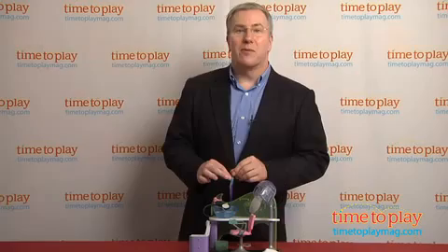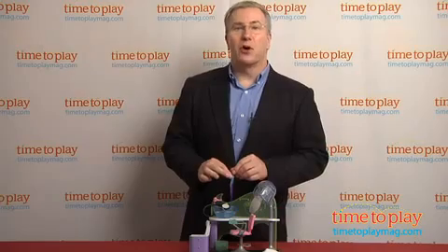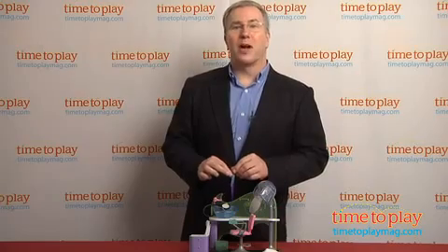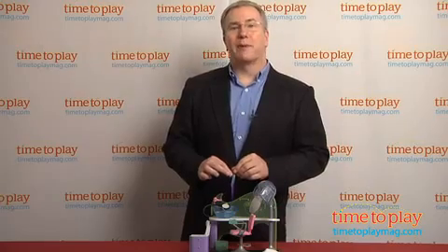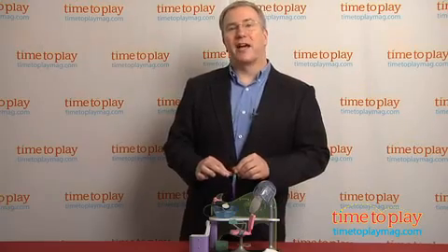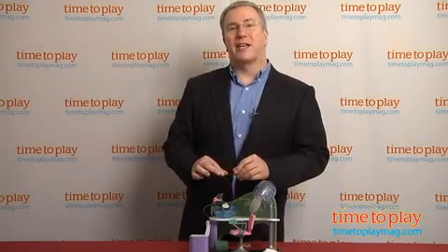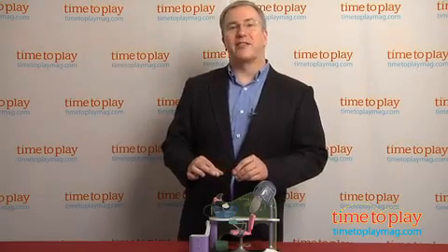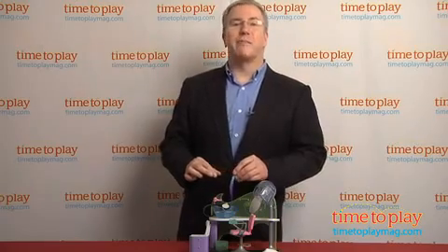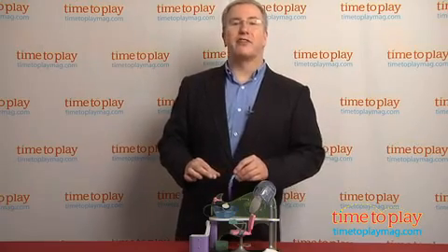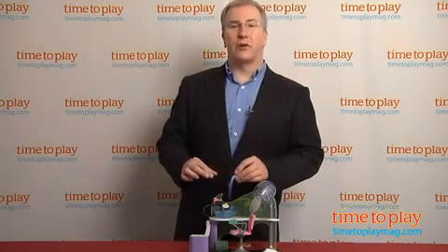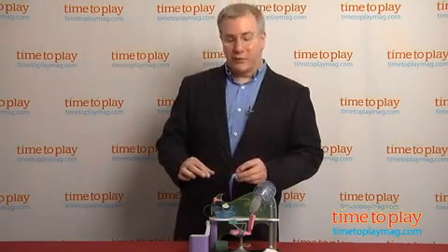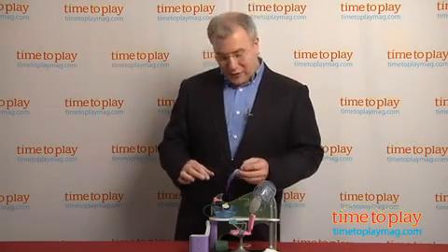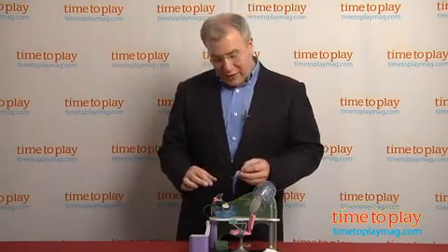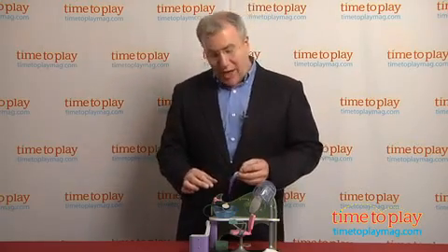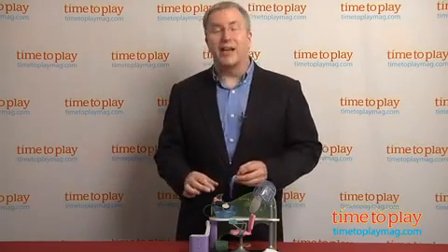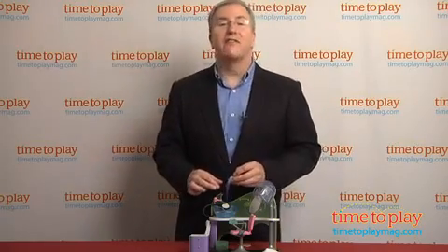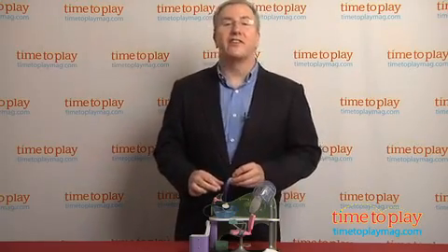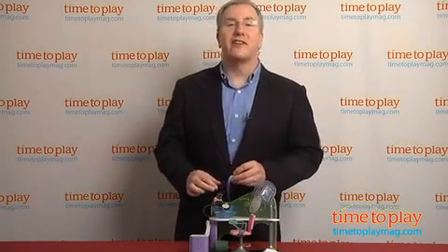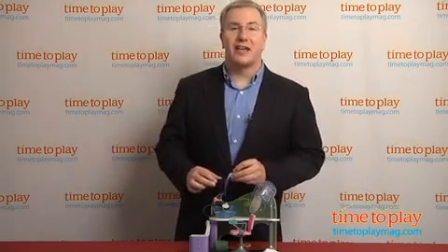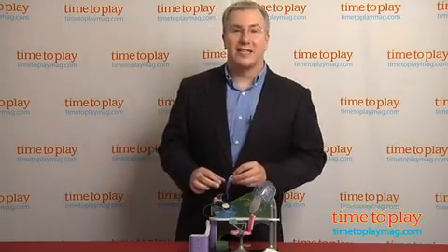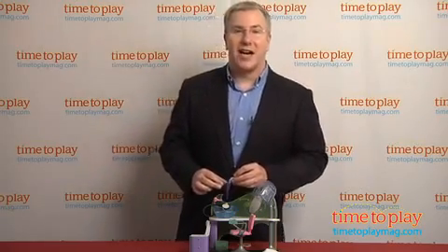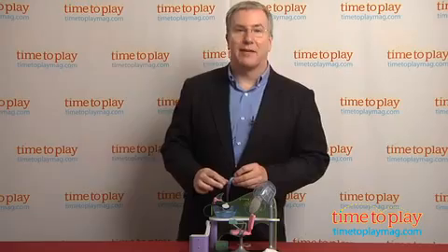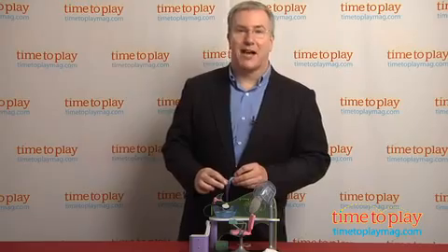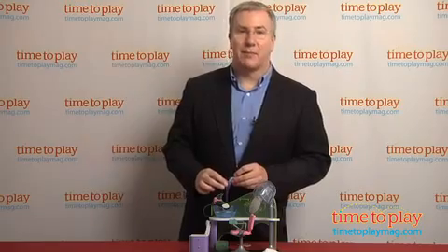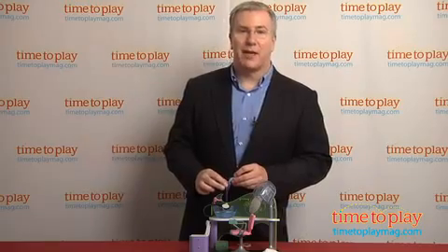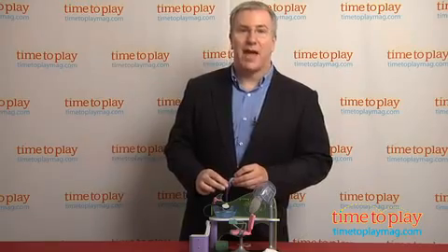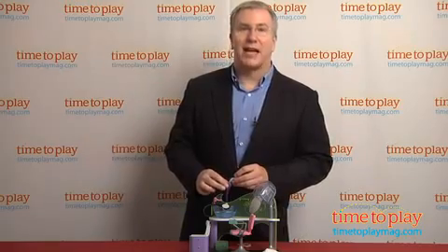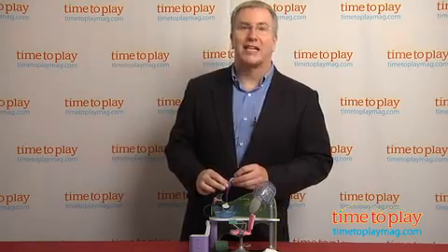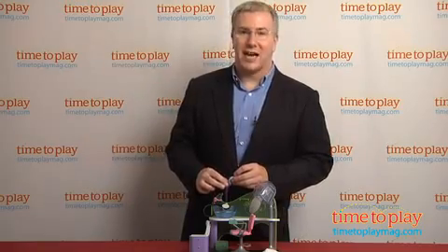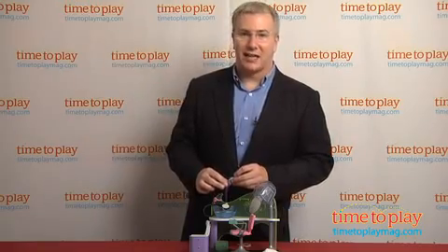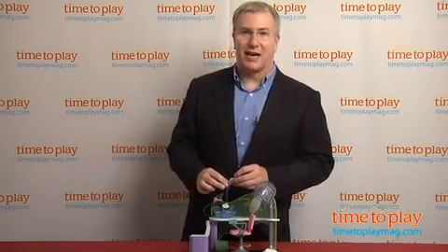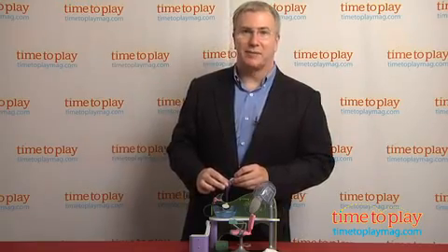For more great play ideas and the best toy reviews online, visit us anytime at timetoplaymag.com.